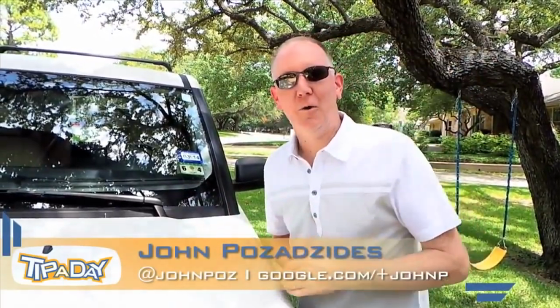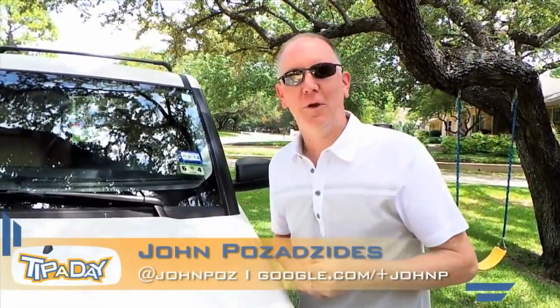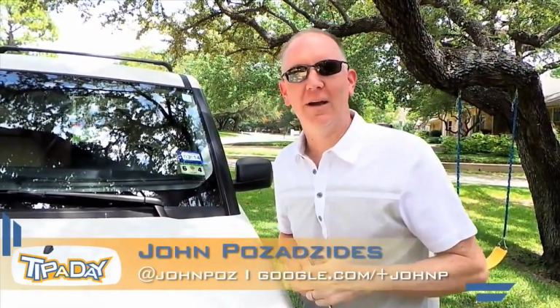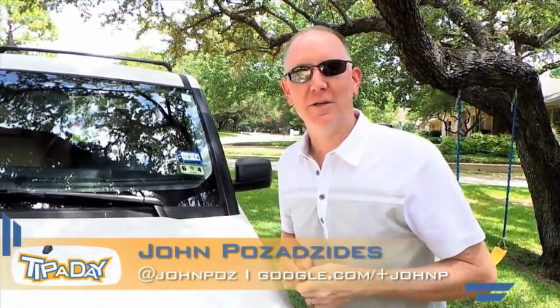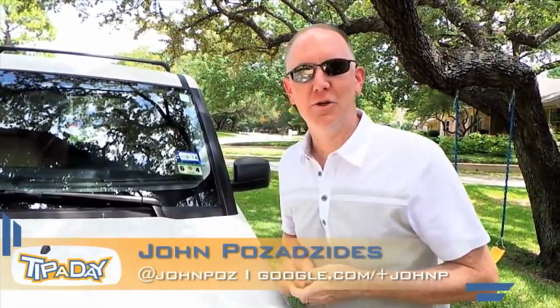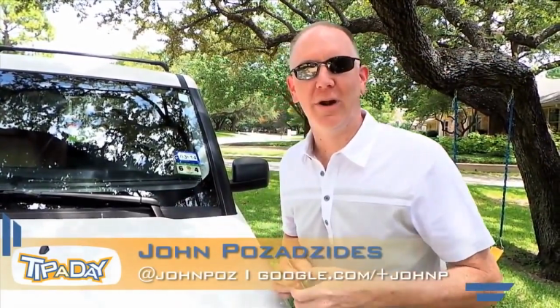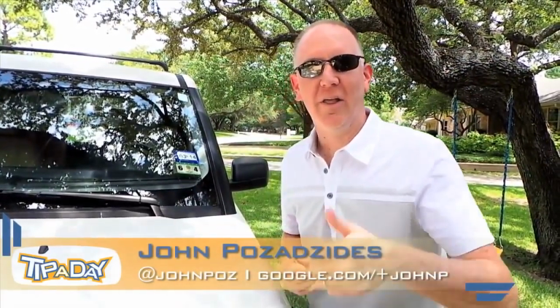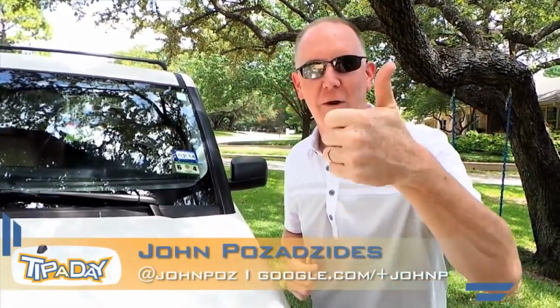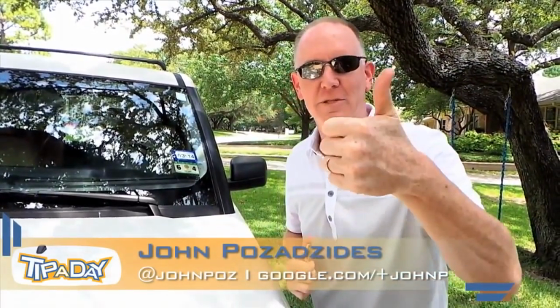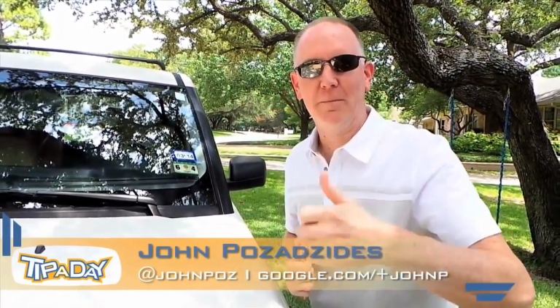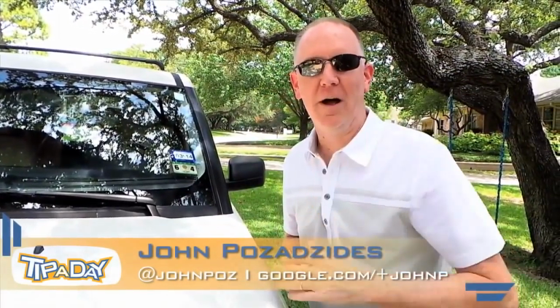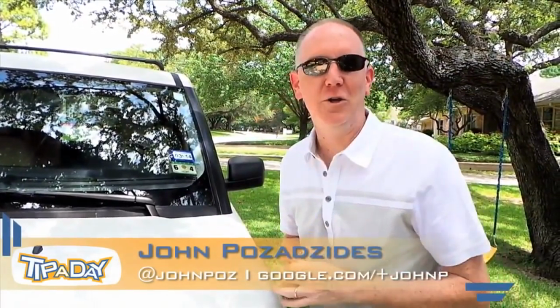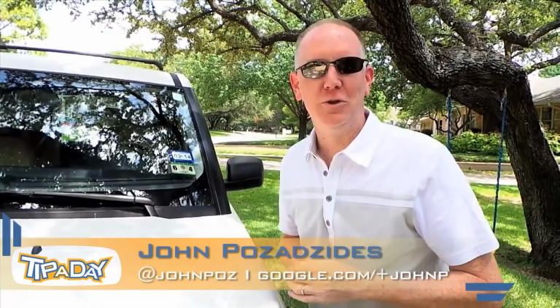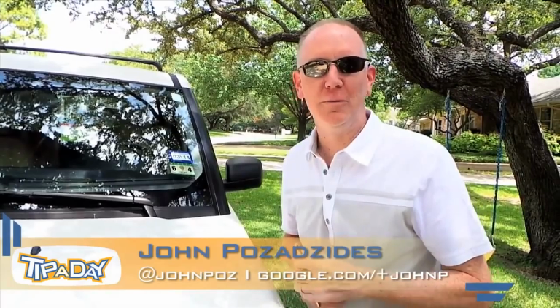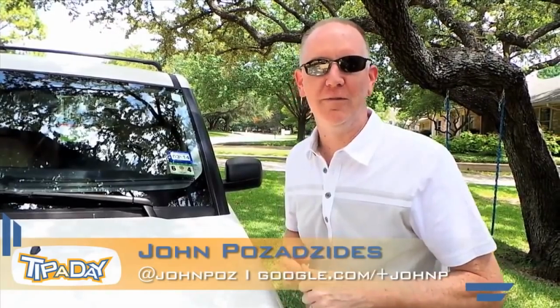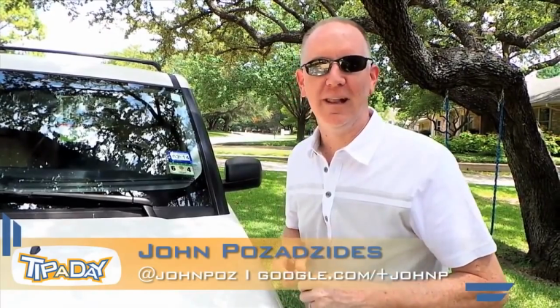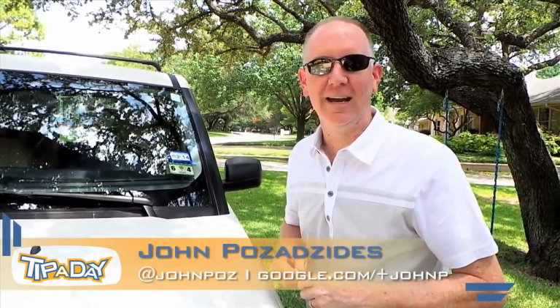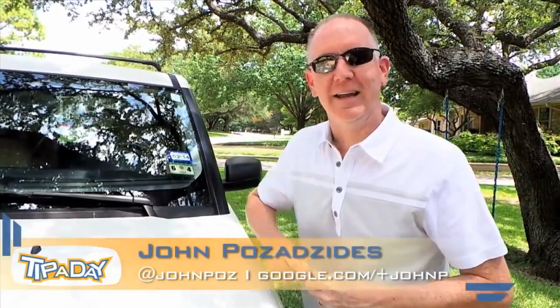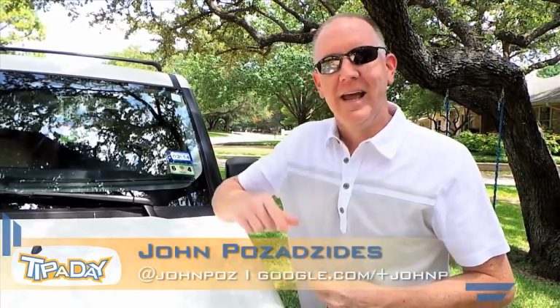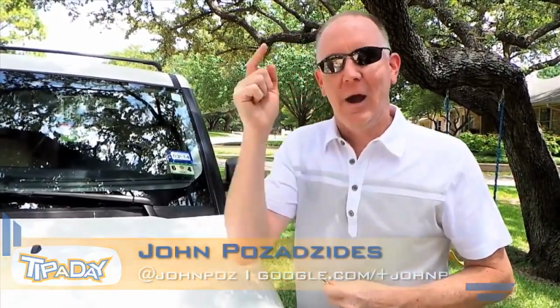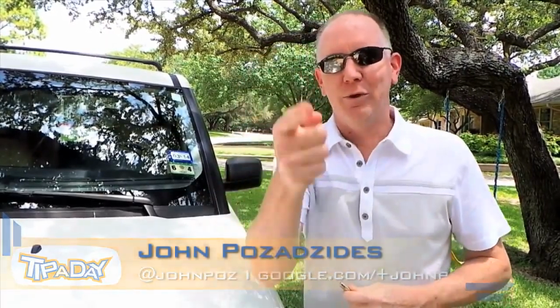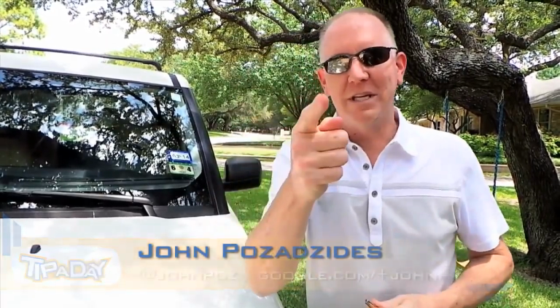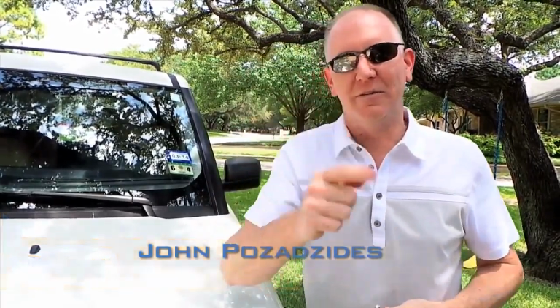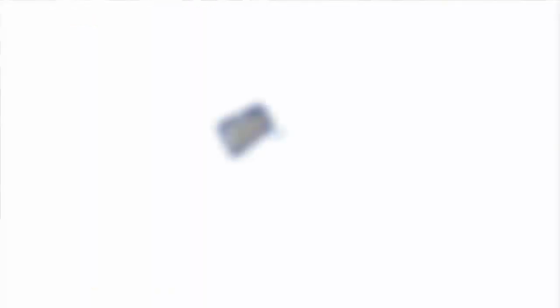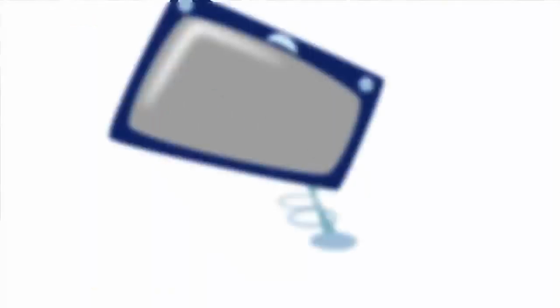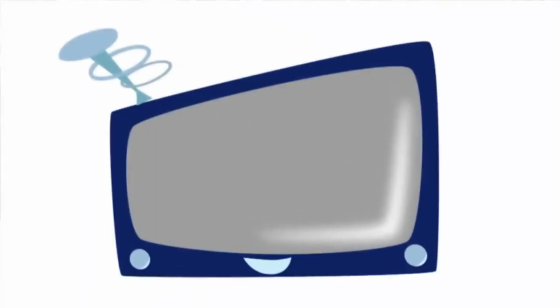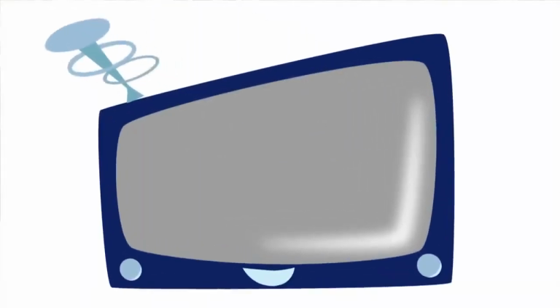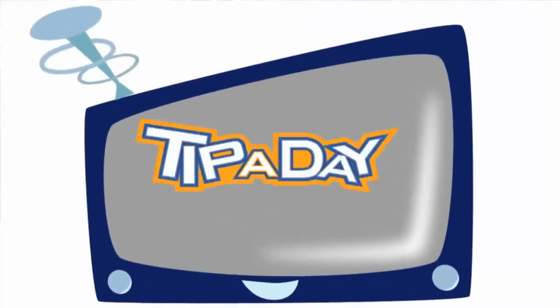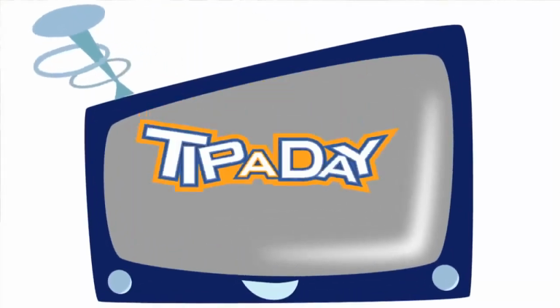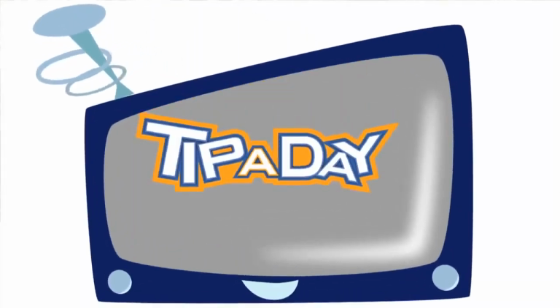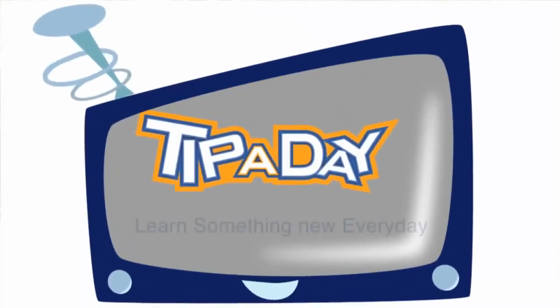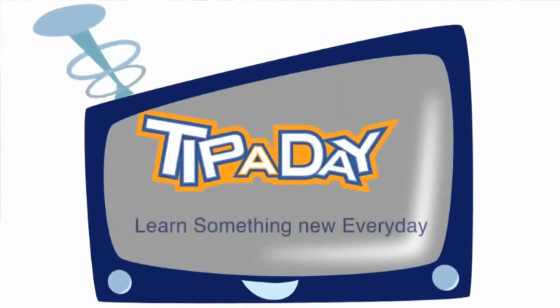Hope you guys enjoyed it. Thumbs up on YouTube if you liked it and we'll see you for more Tip of Days later. Bye-bye.